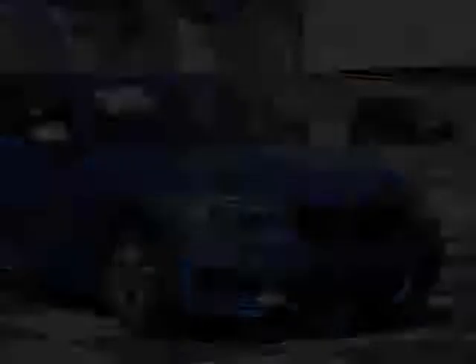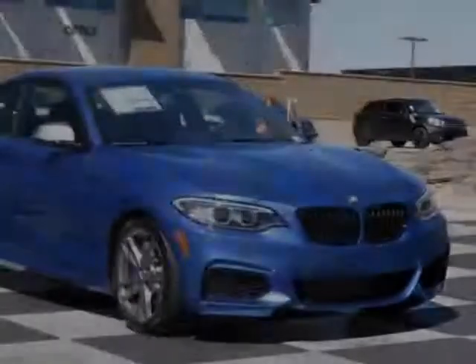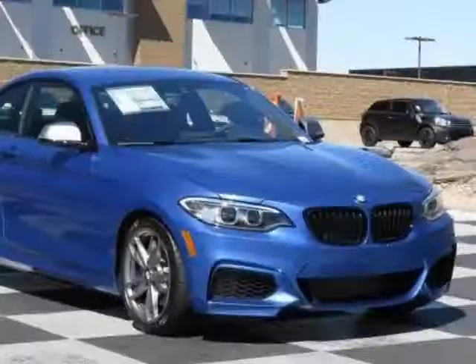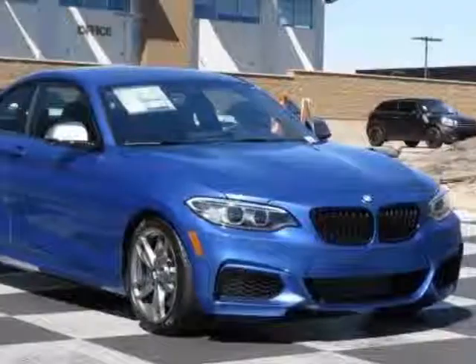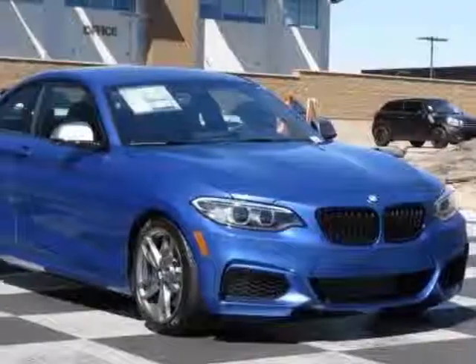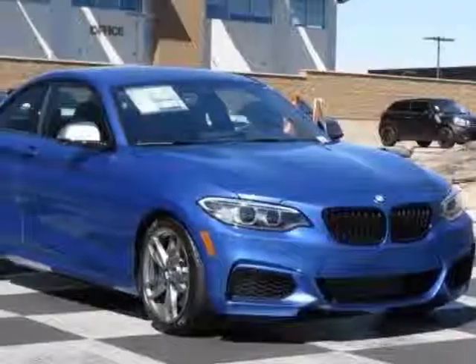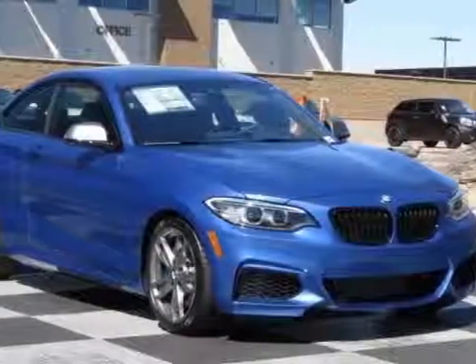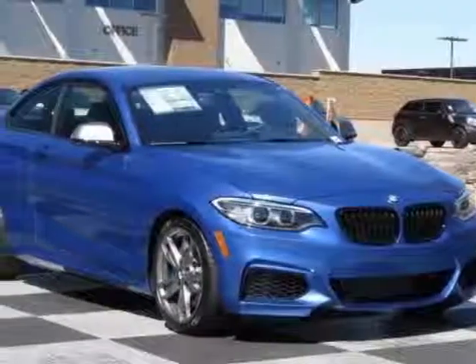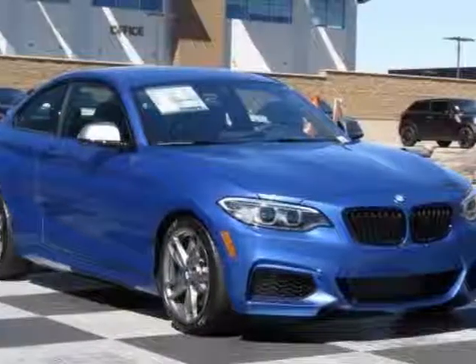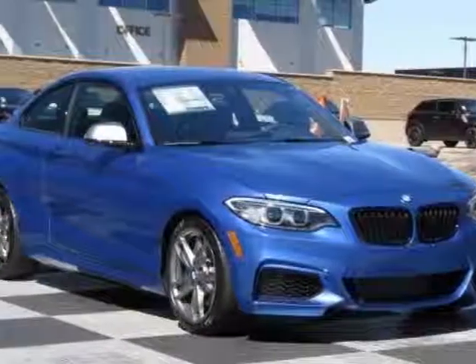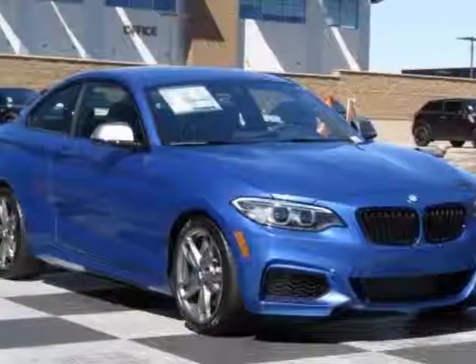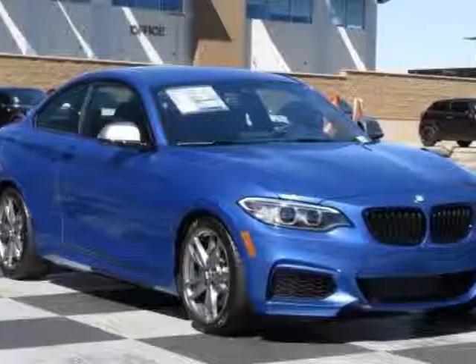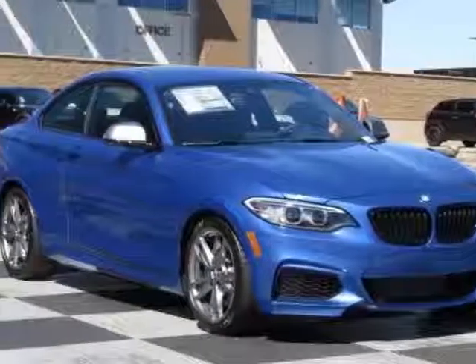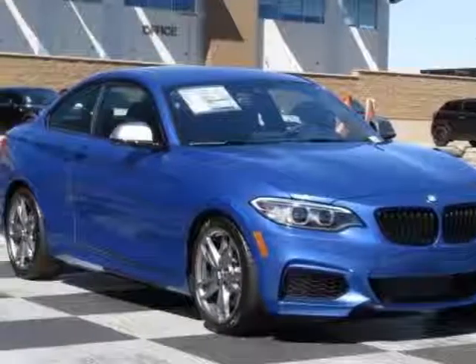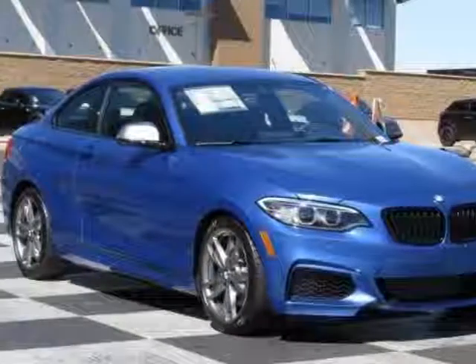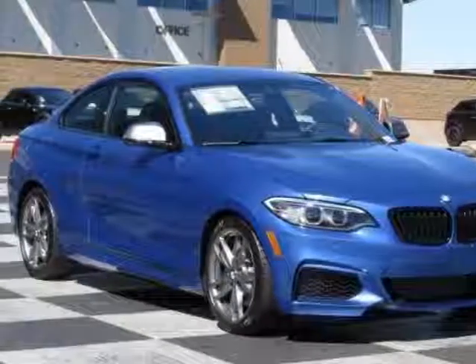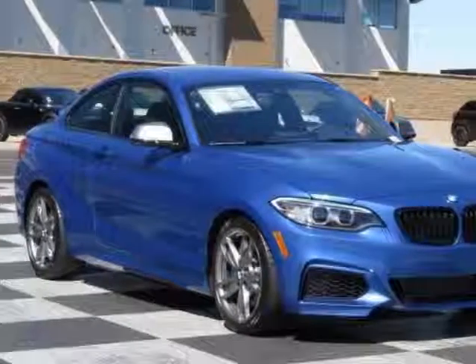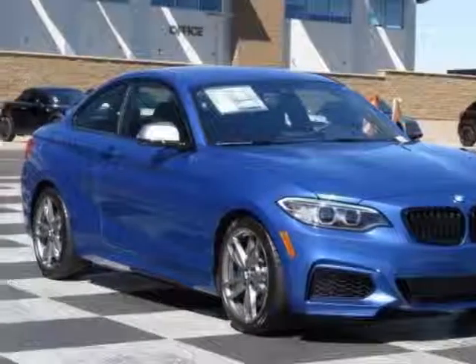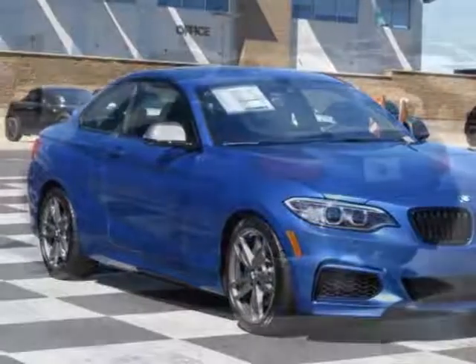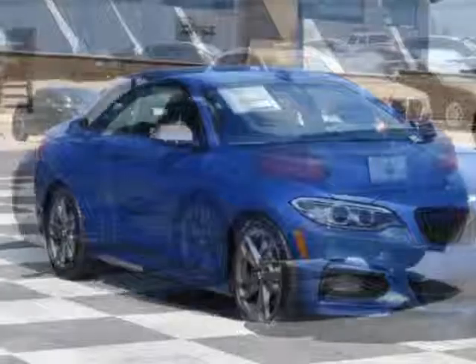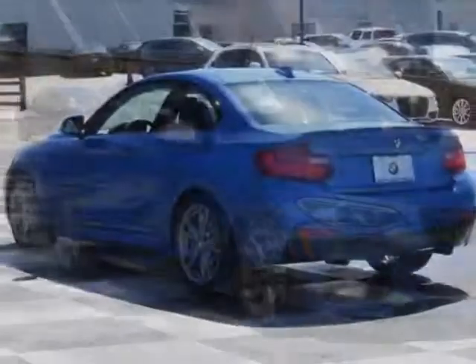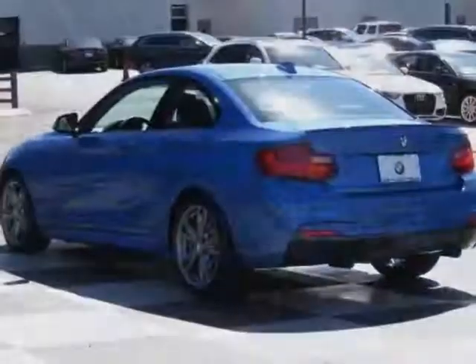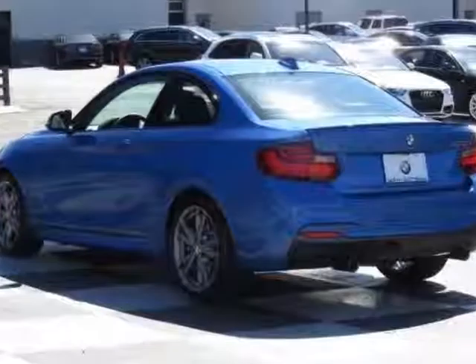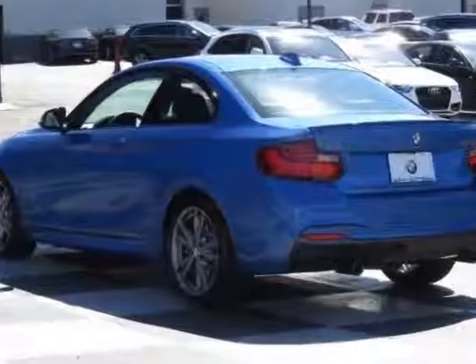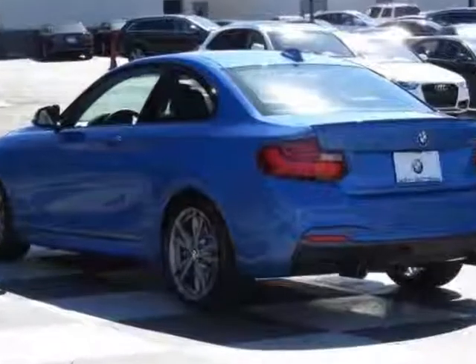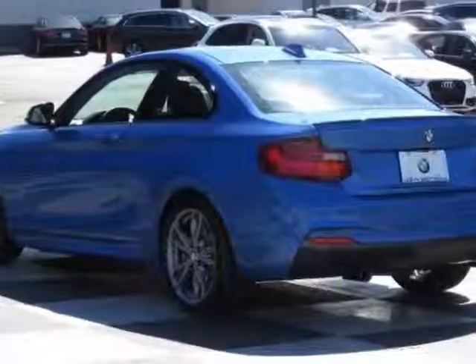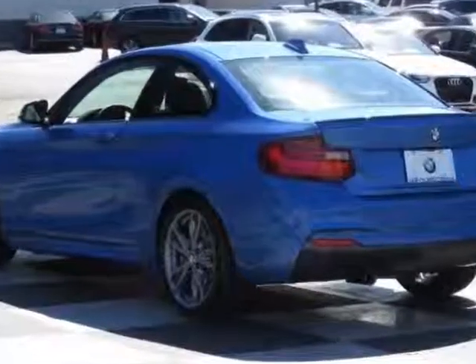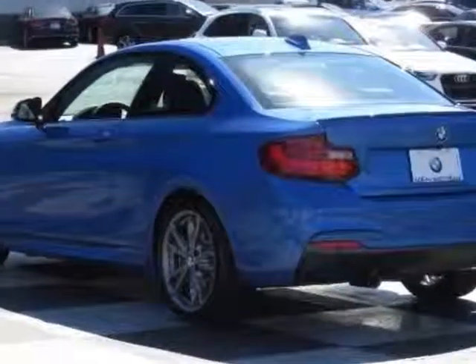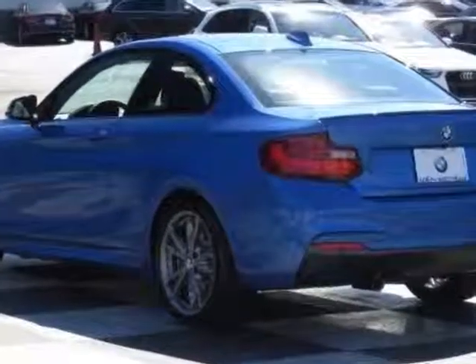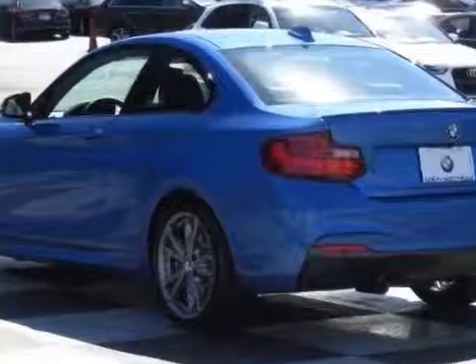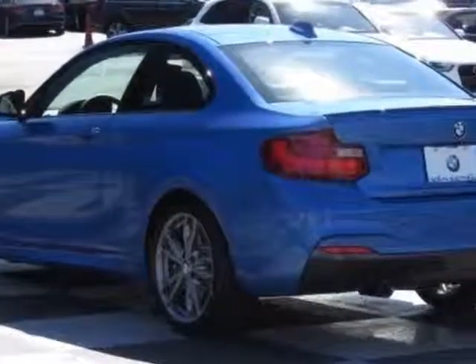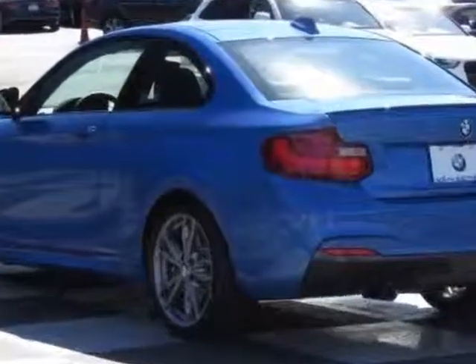Take a look at this new 2015 BMW 2 Series. For your protection, this vehicle has a full factory warranty.